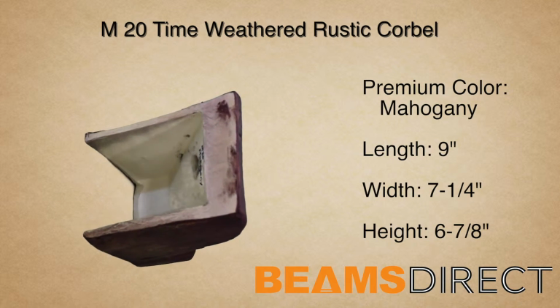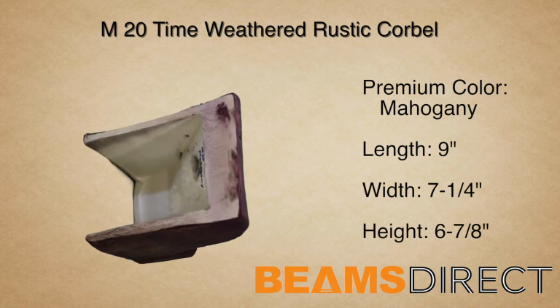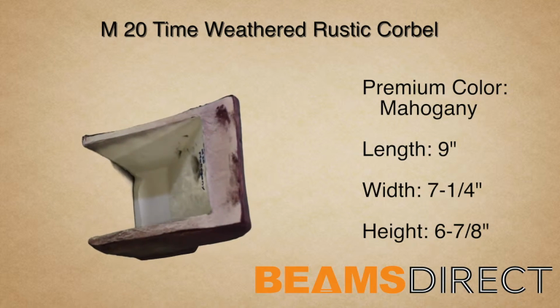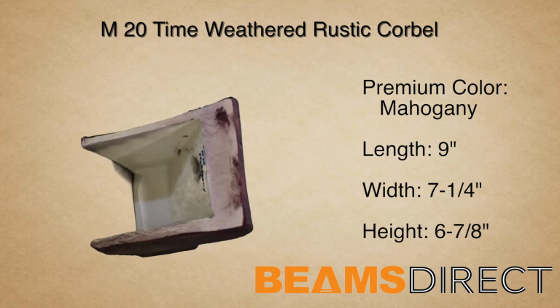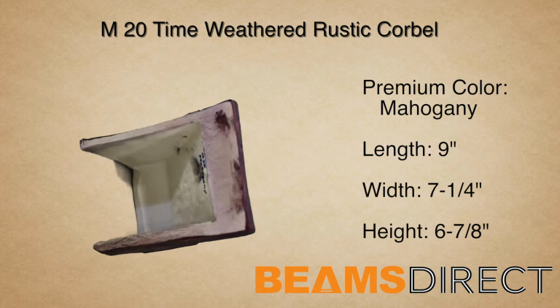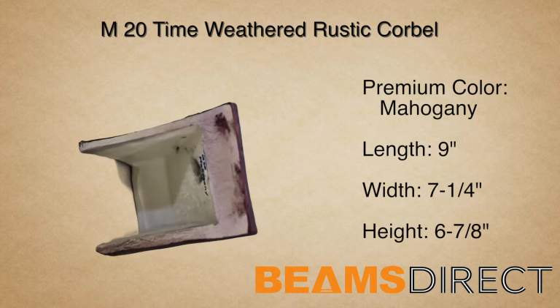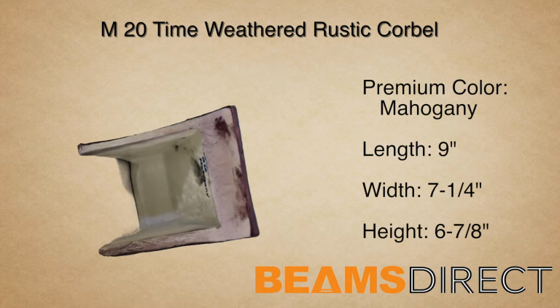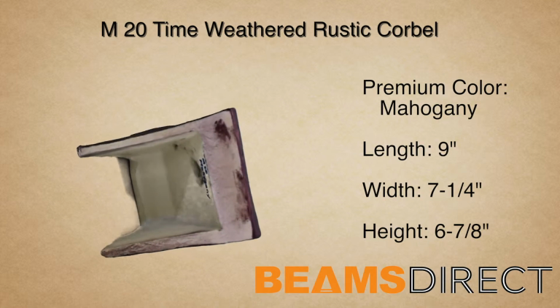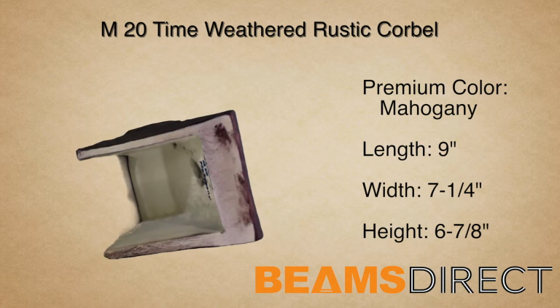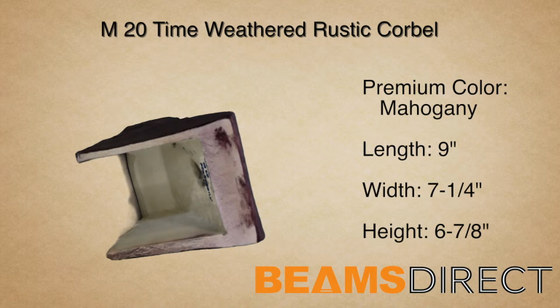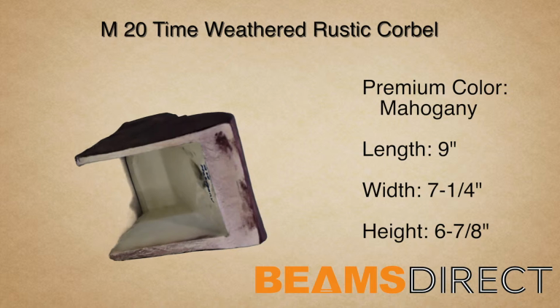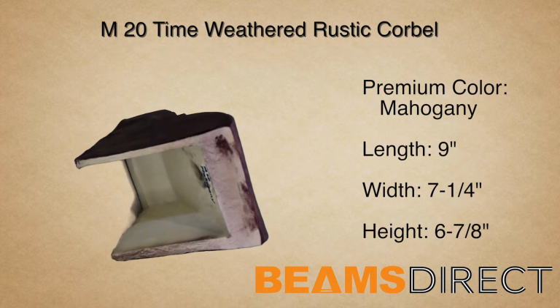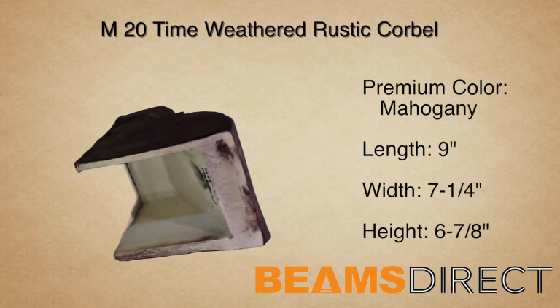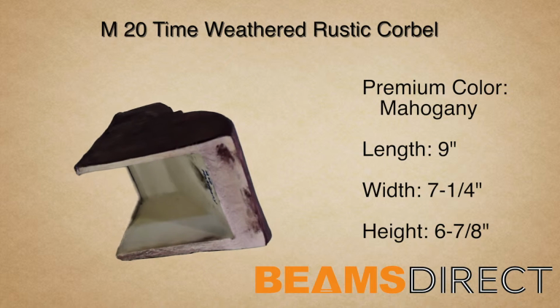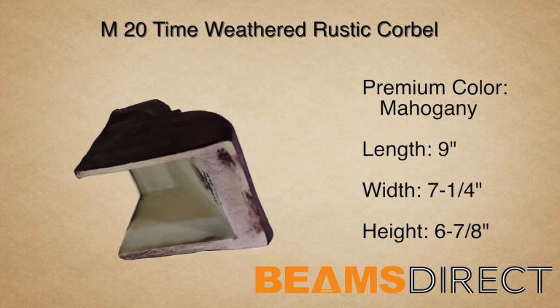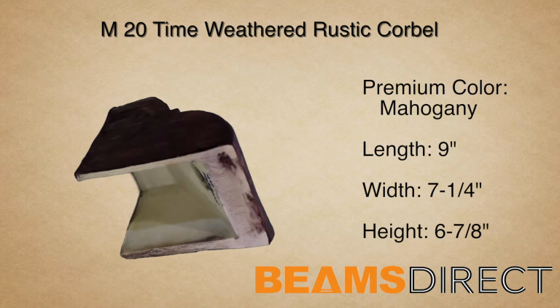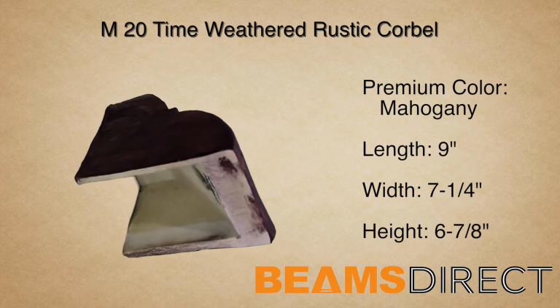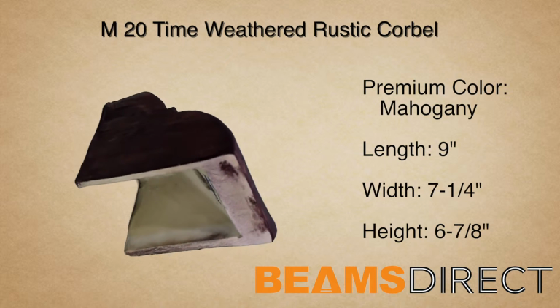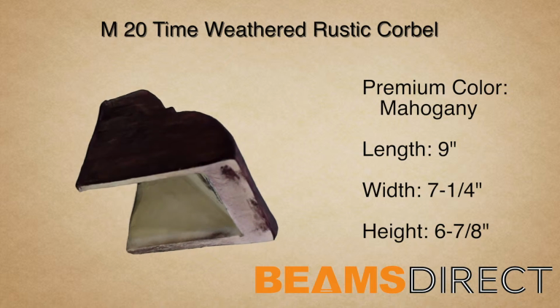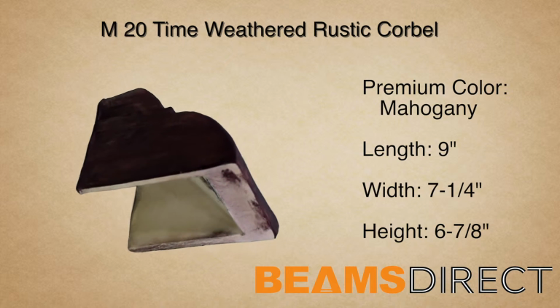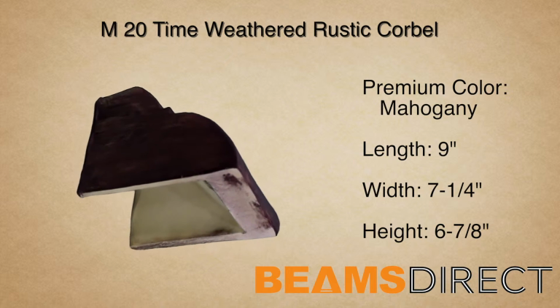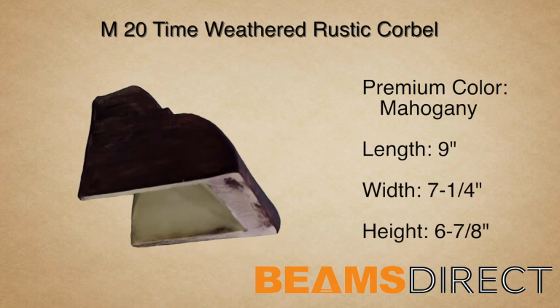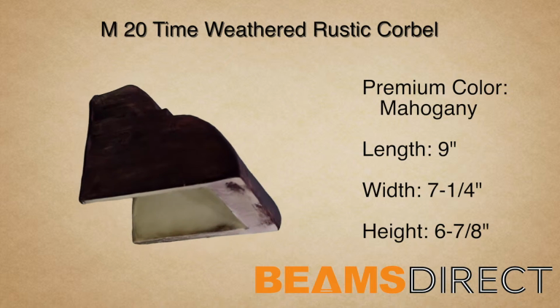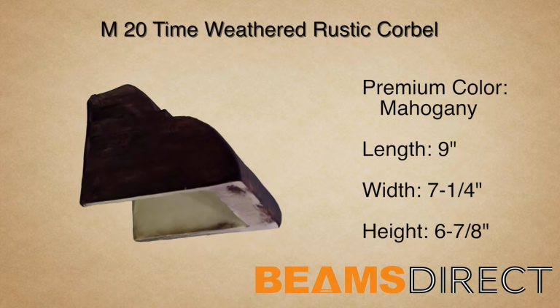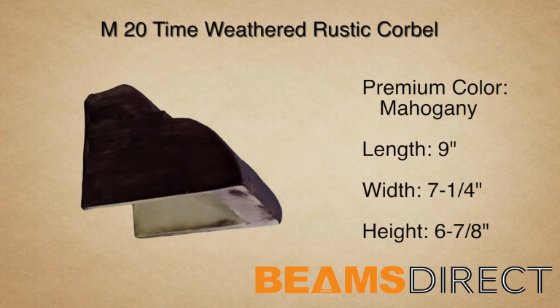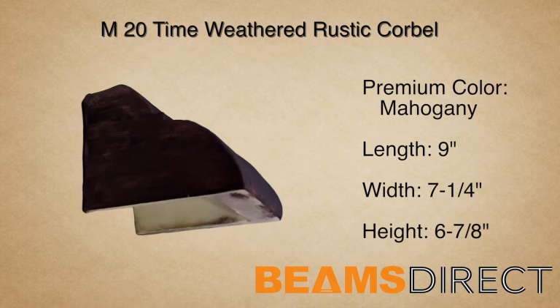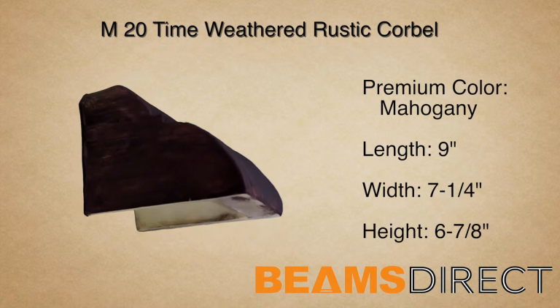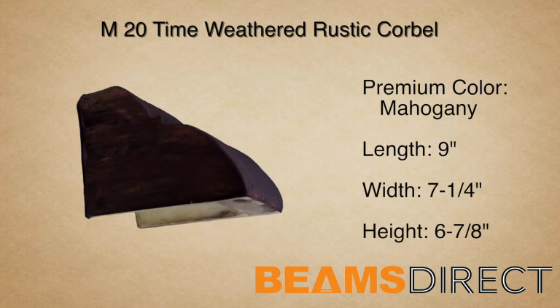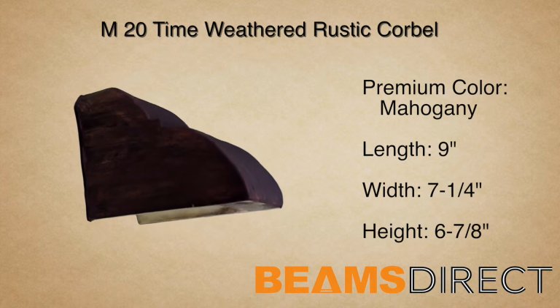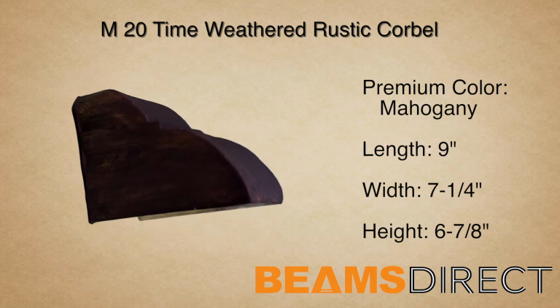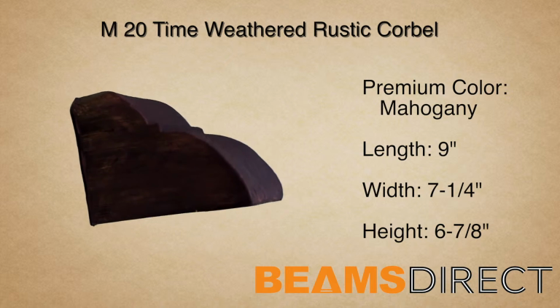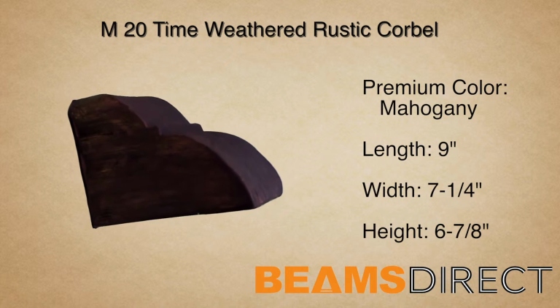Dents, divots, and running cracks — this piece brings overall charm to any project.